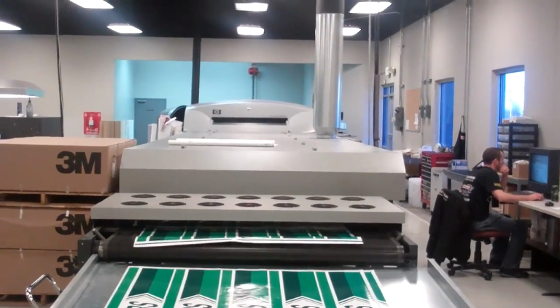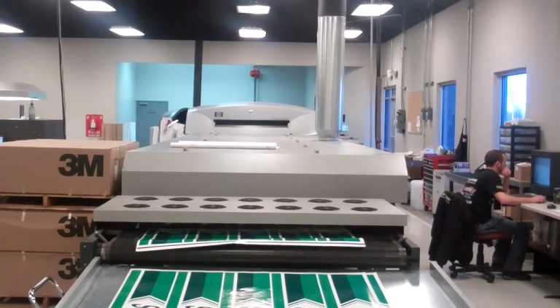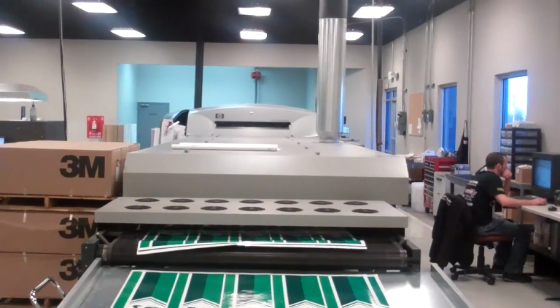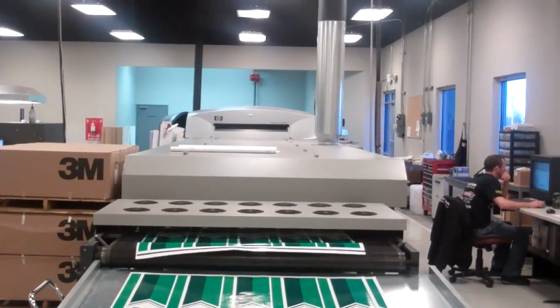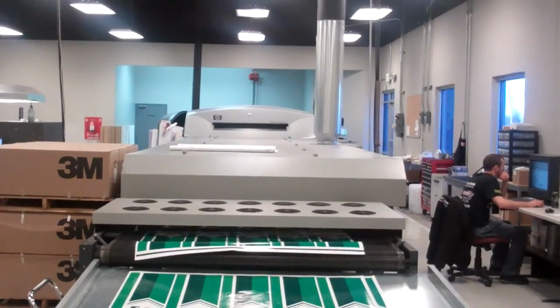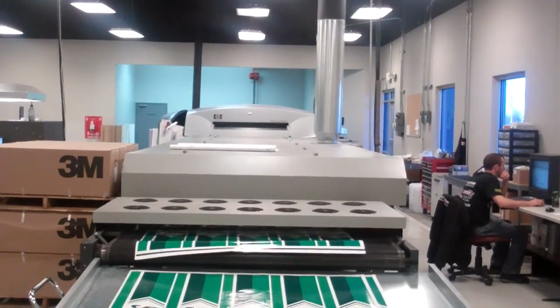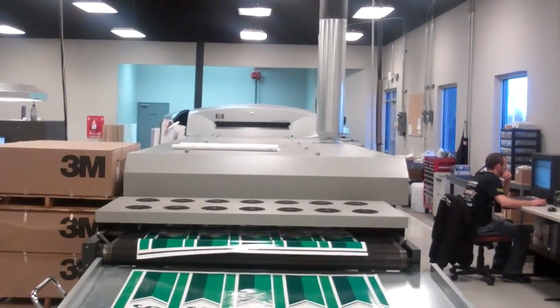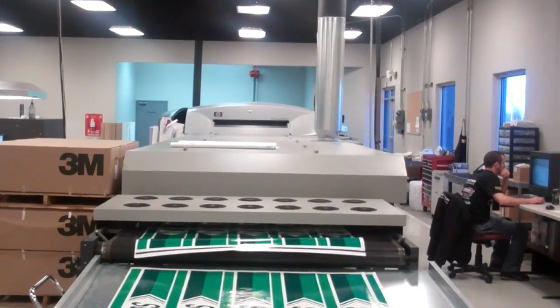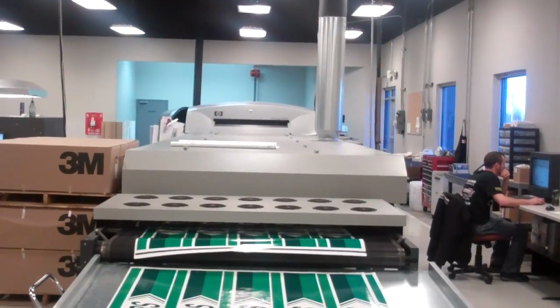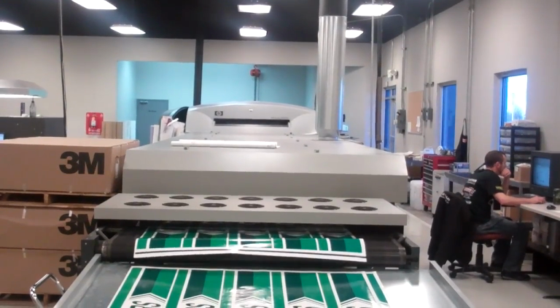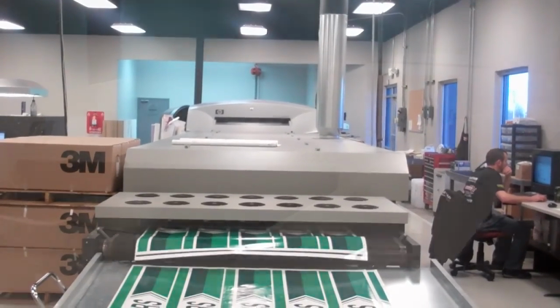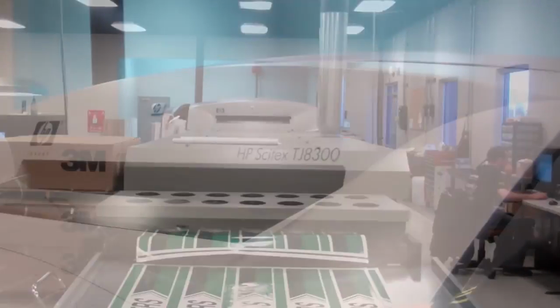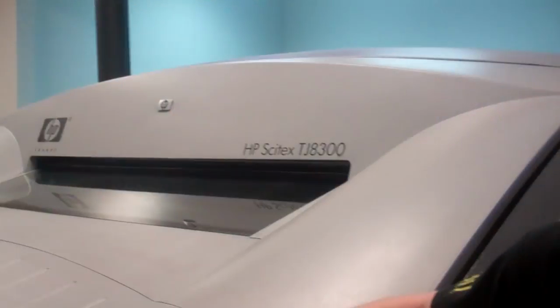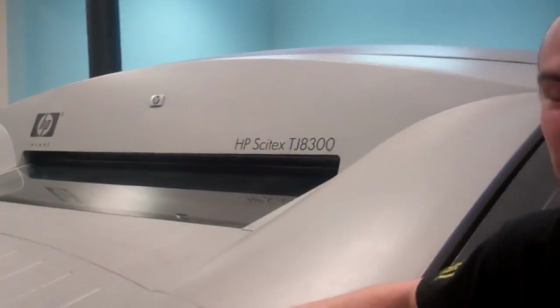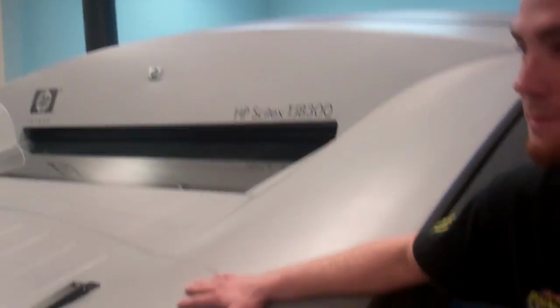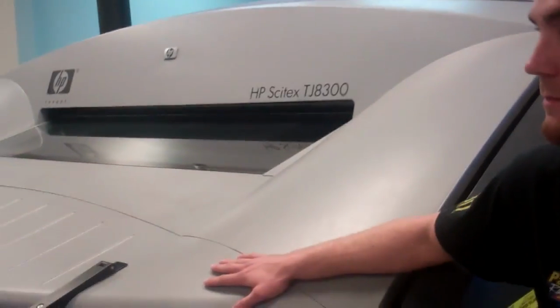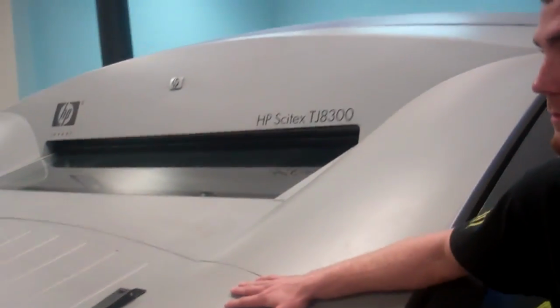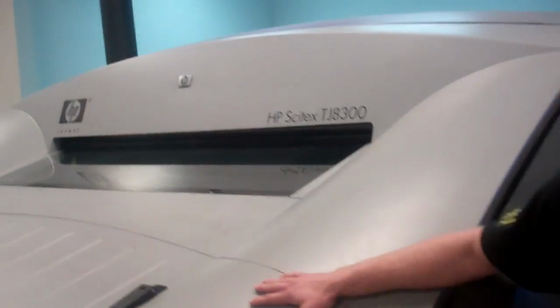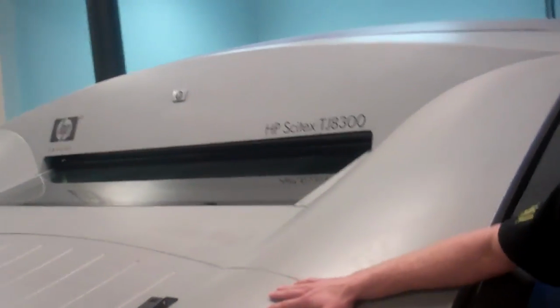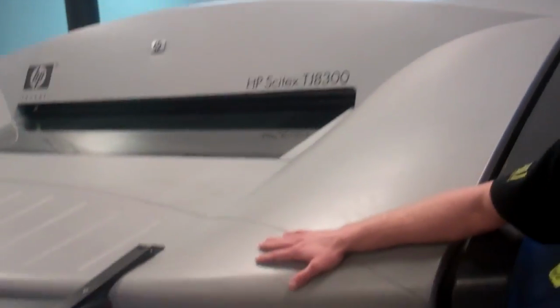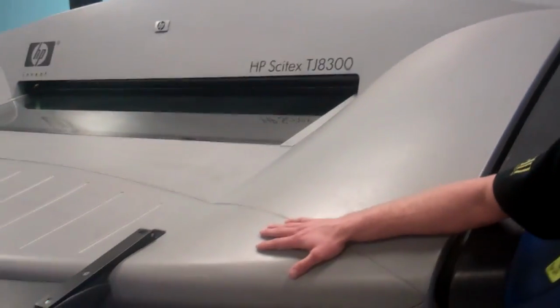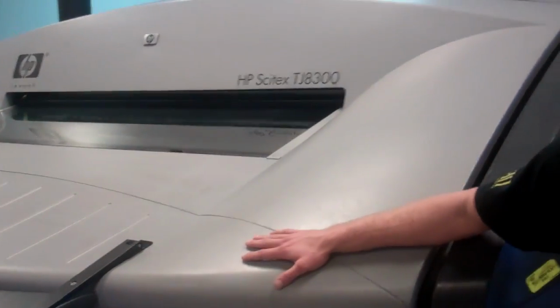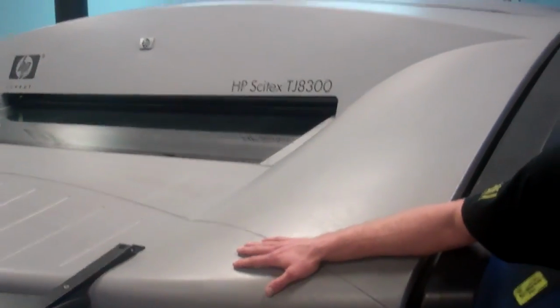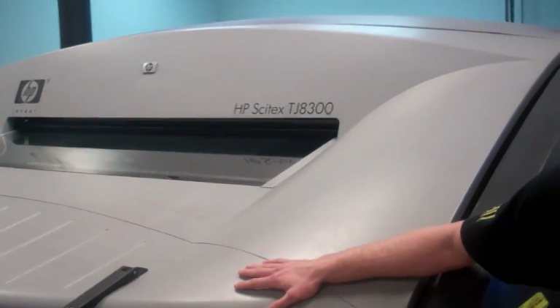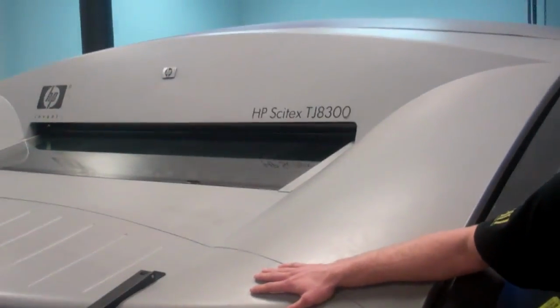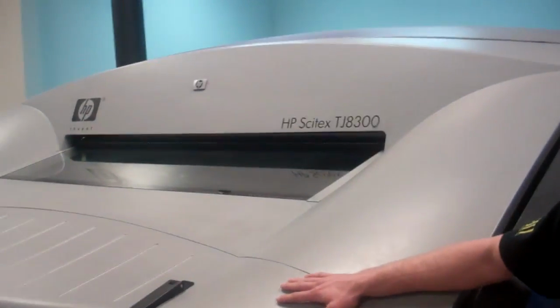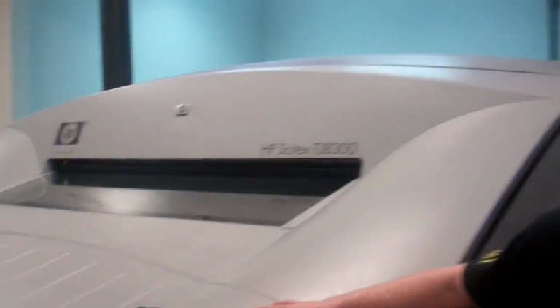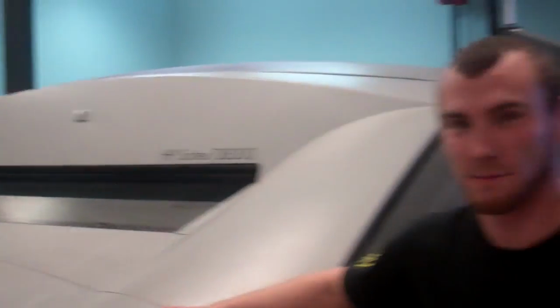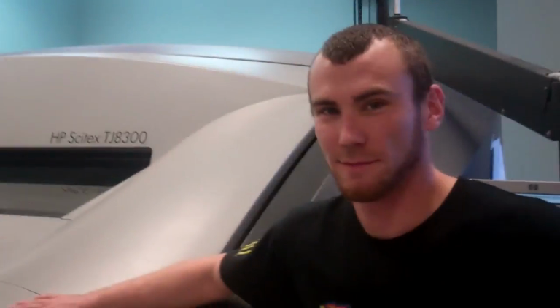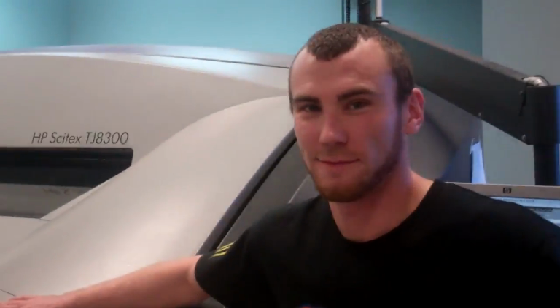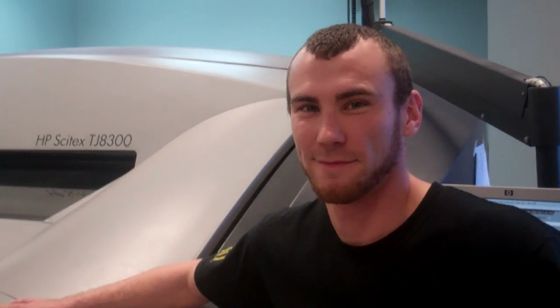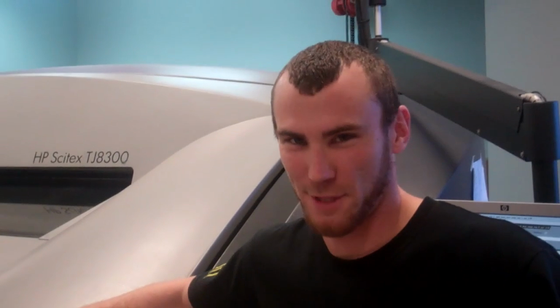Well, thanks Matt. It's a really interesting printer. Yeah, I know everybody that comes in here gets a kick out of seeing it. Appreciate your time.